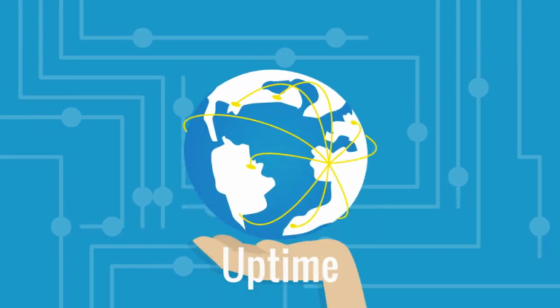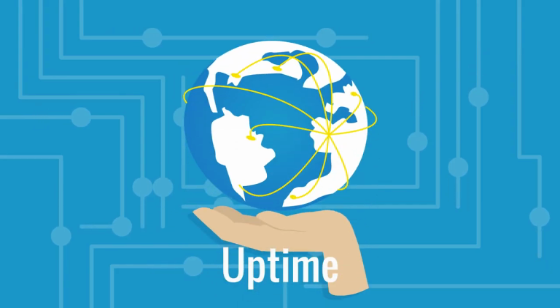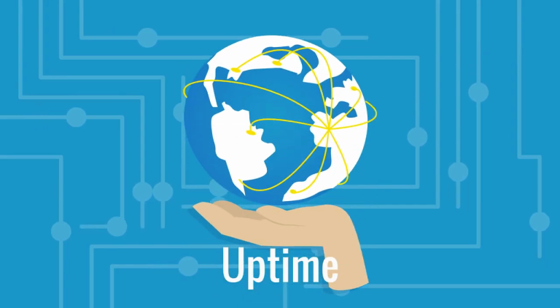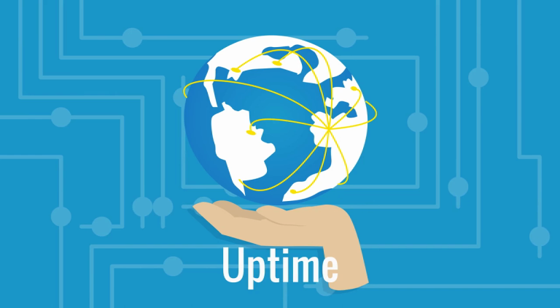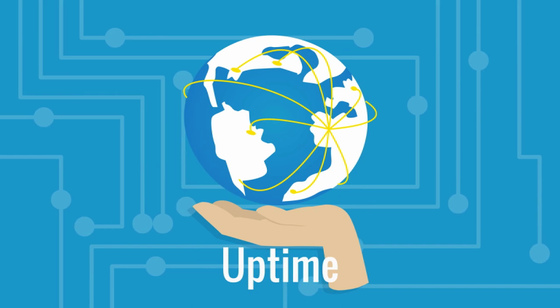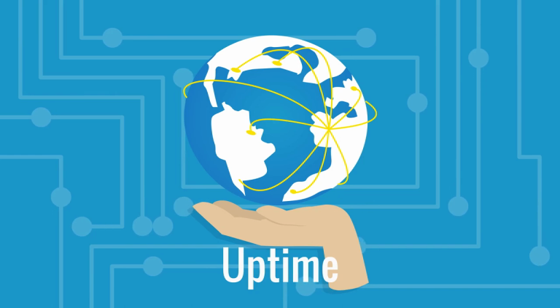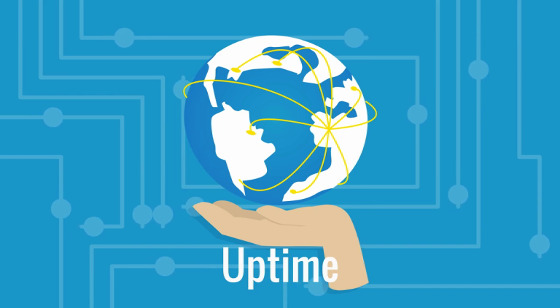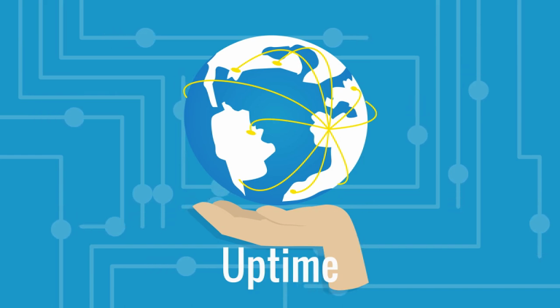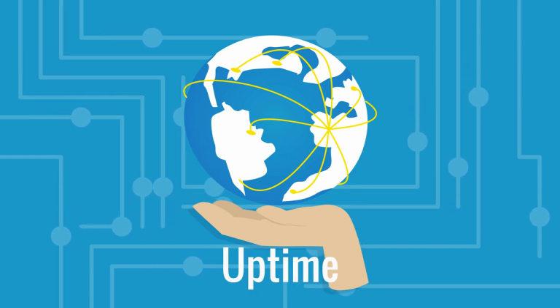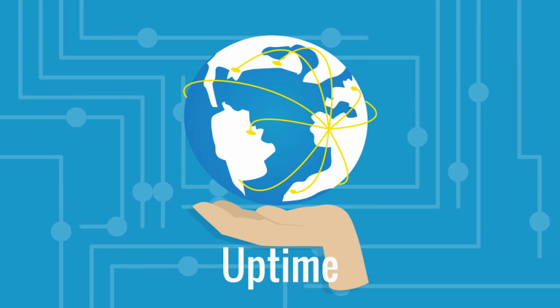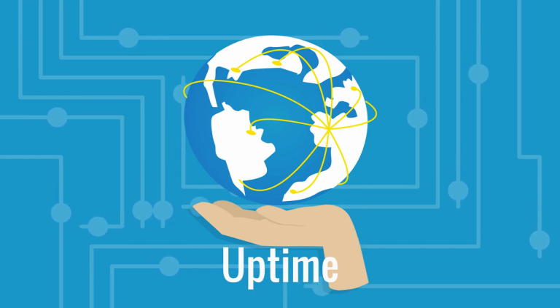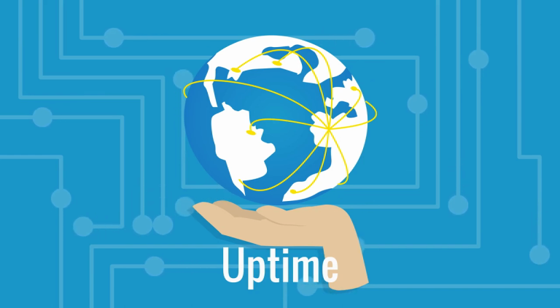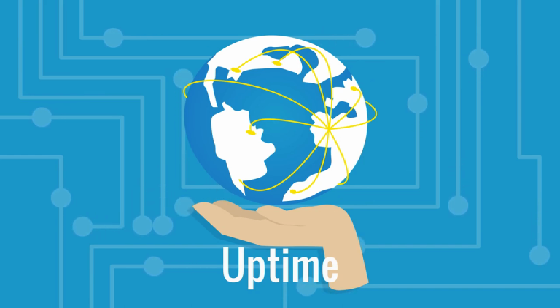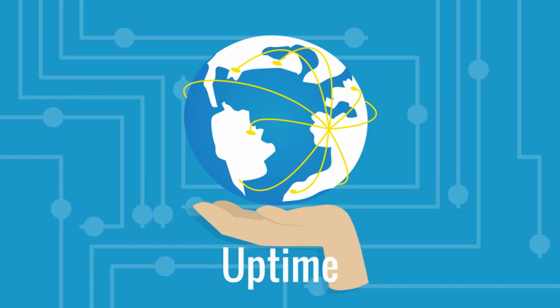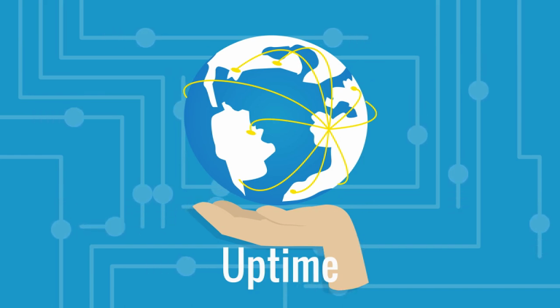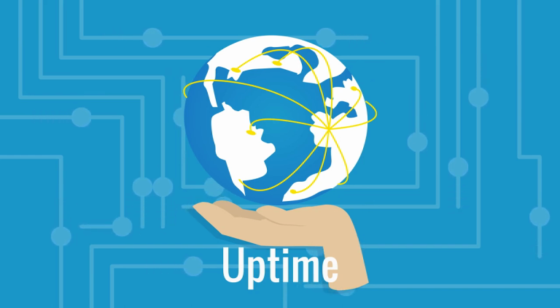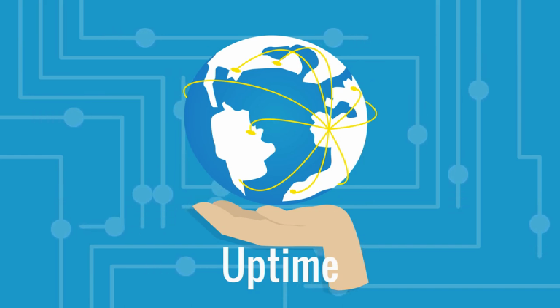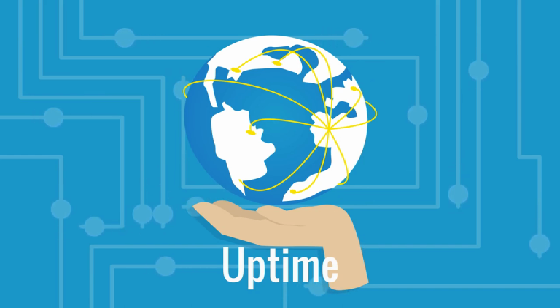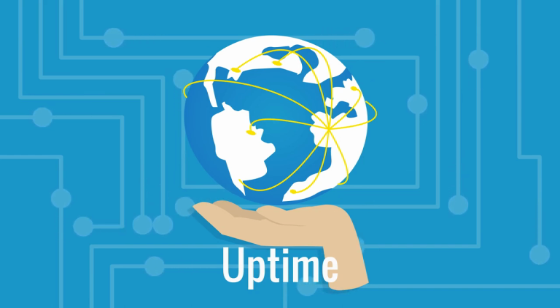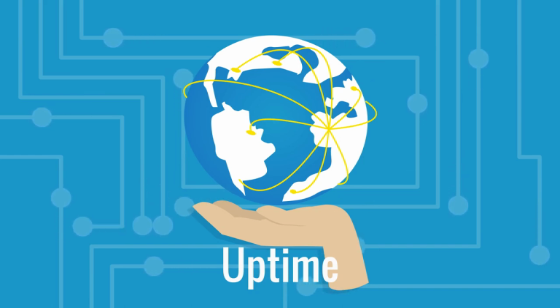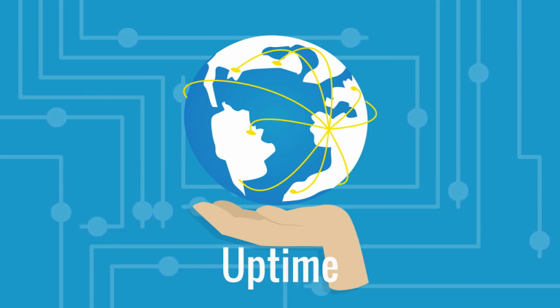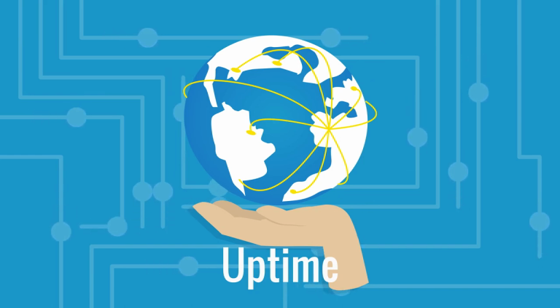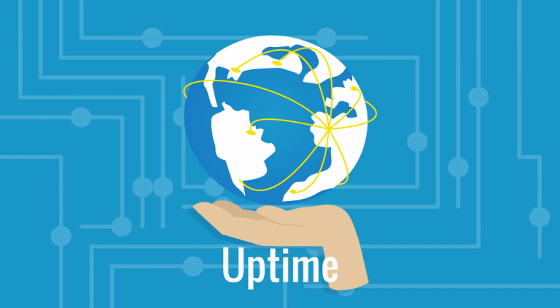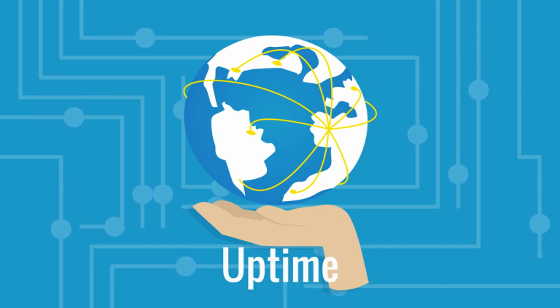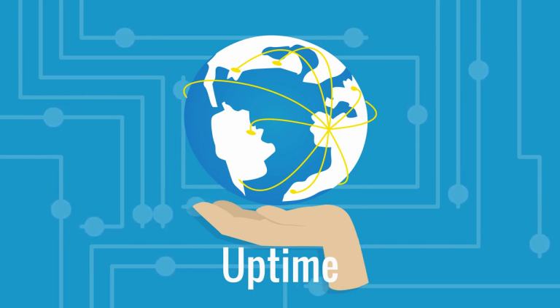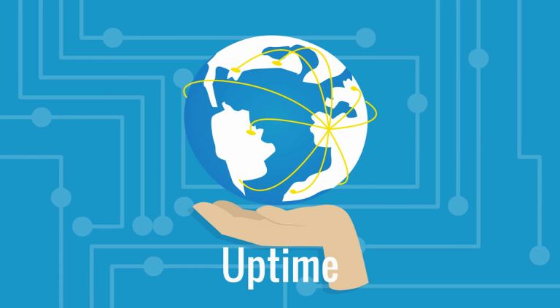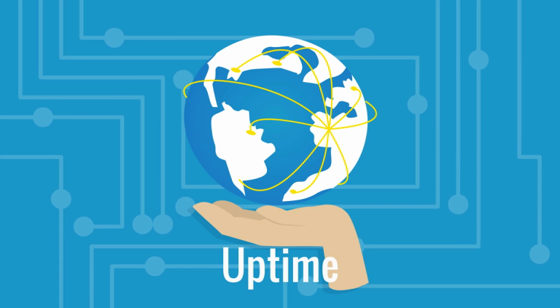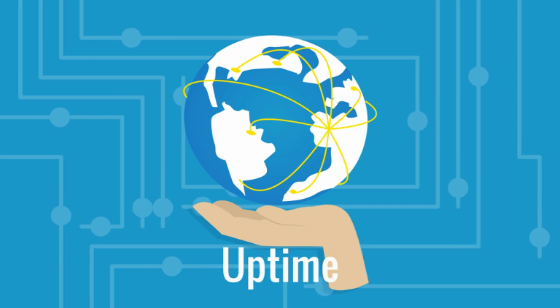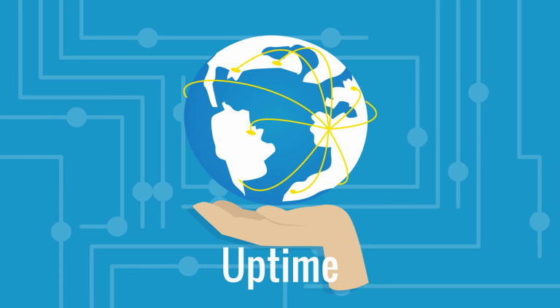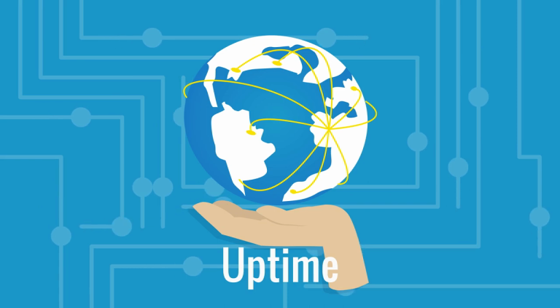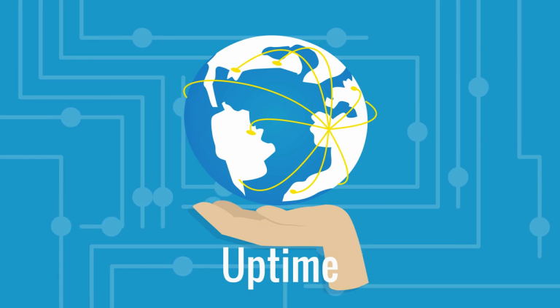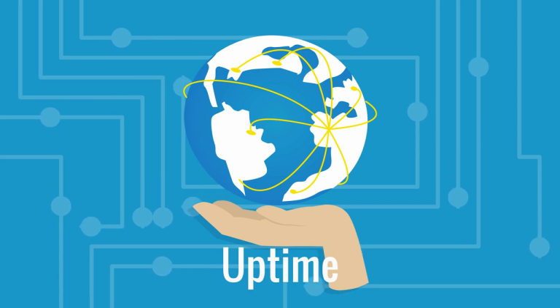Two: uptime. Every server comes with a 100% network uptime guarantee, and all of our systems are redundantly designed to deliver exceptional uptime.